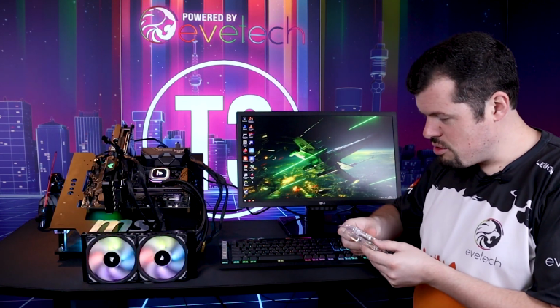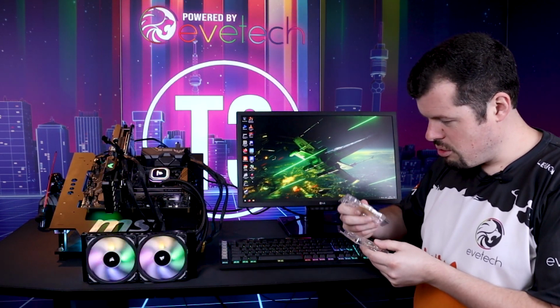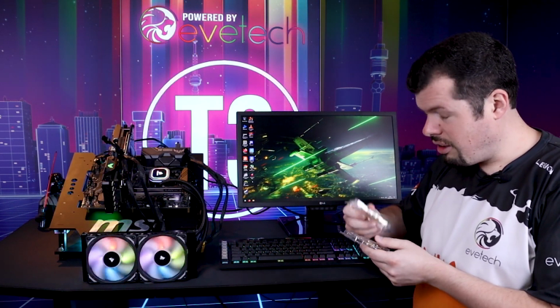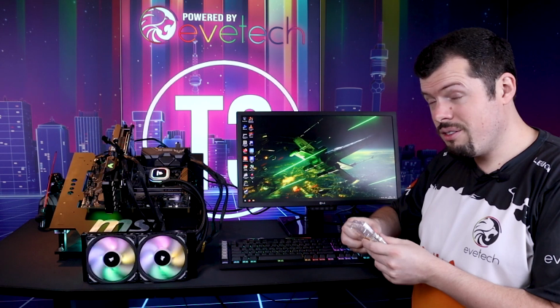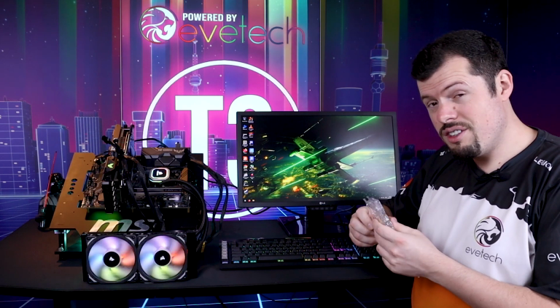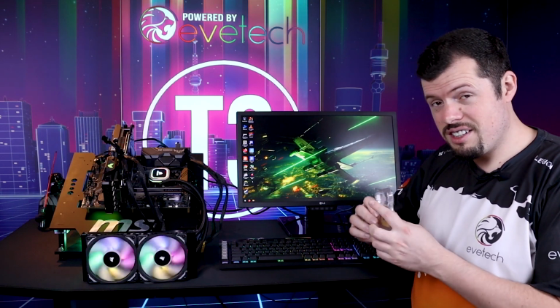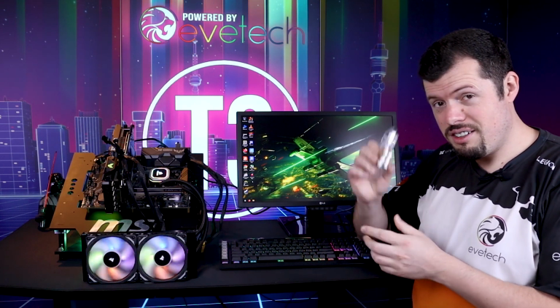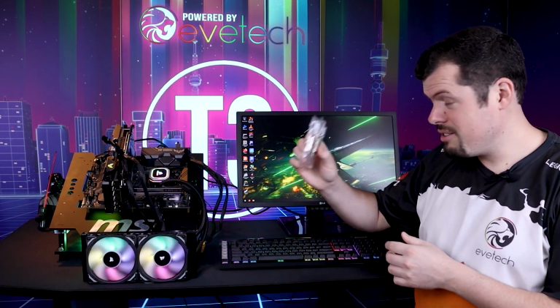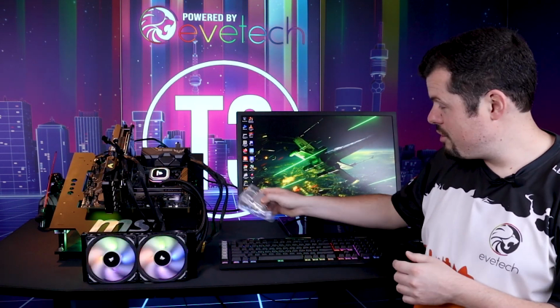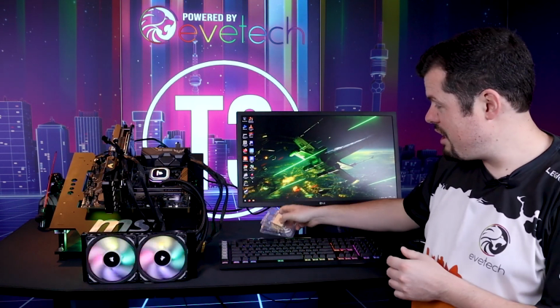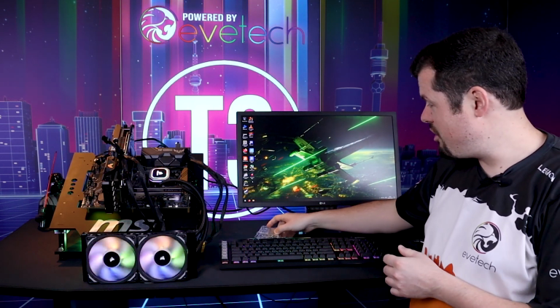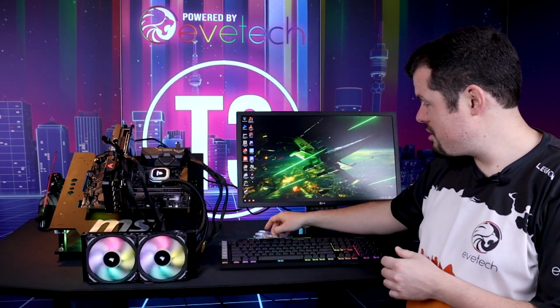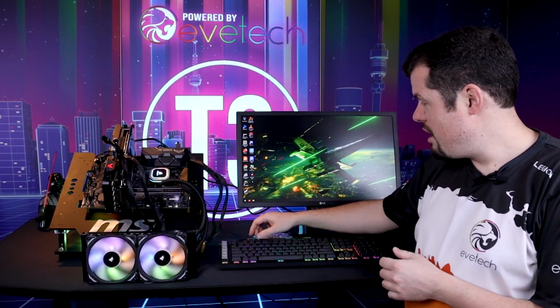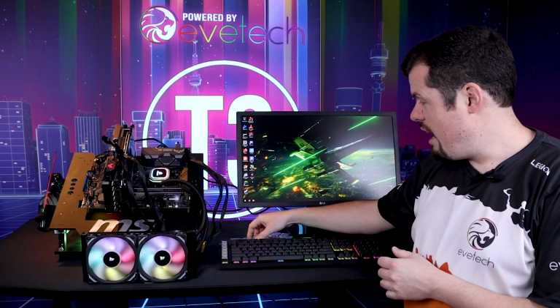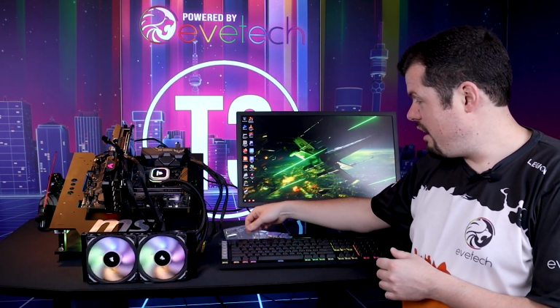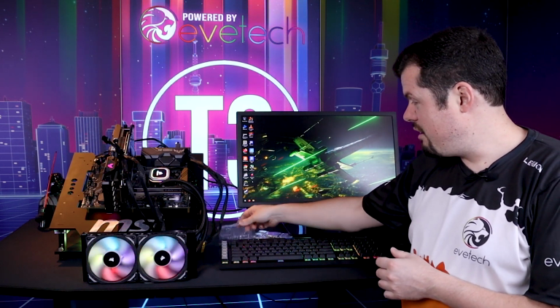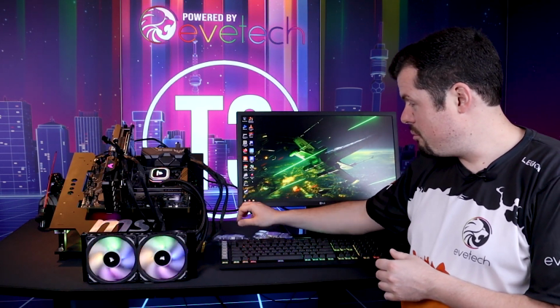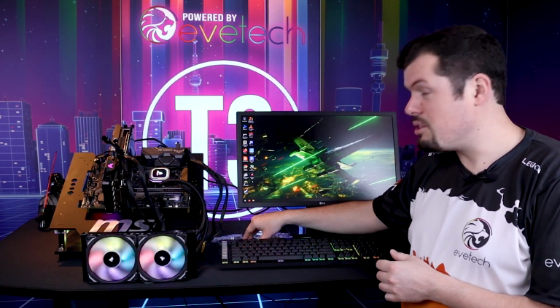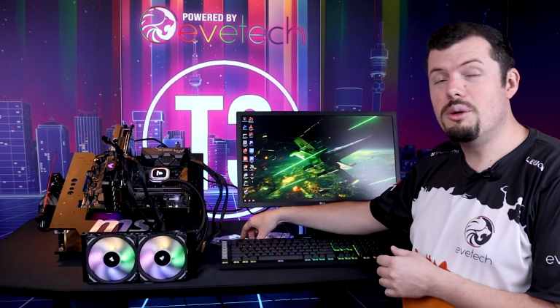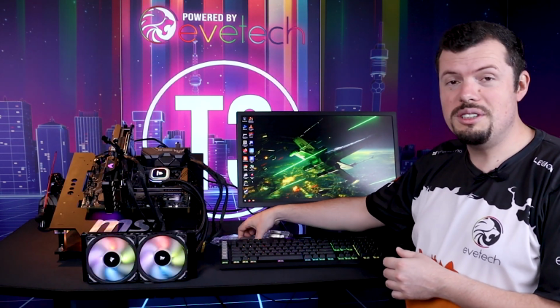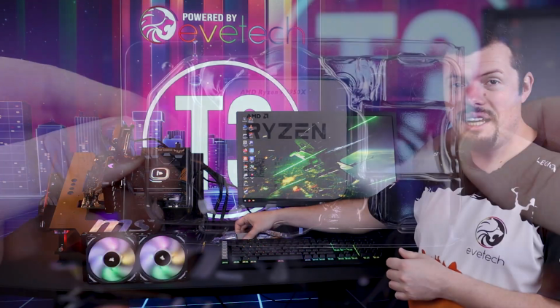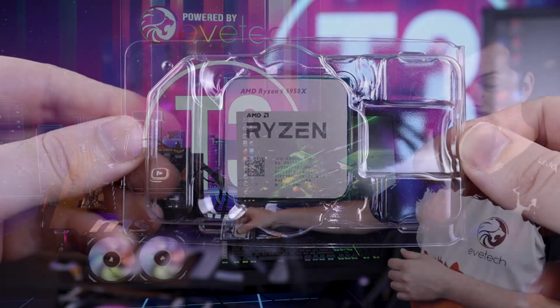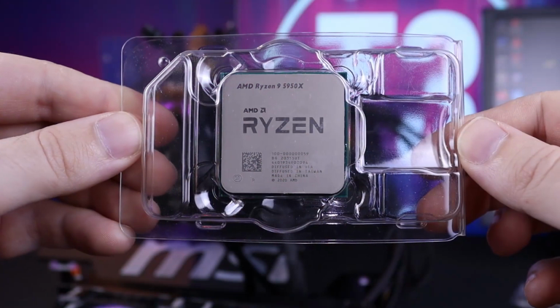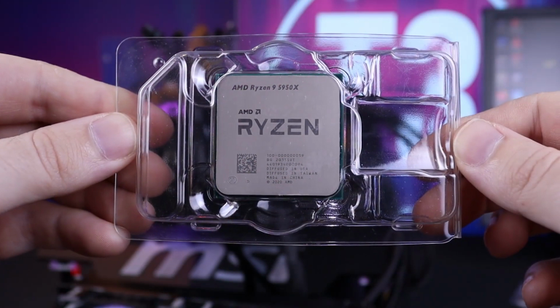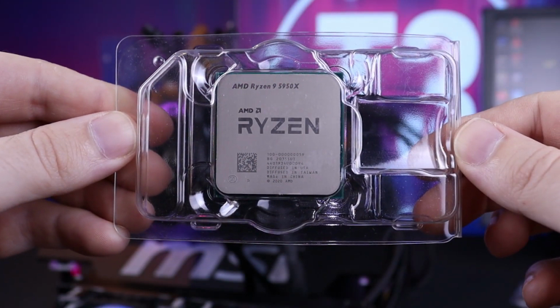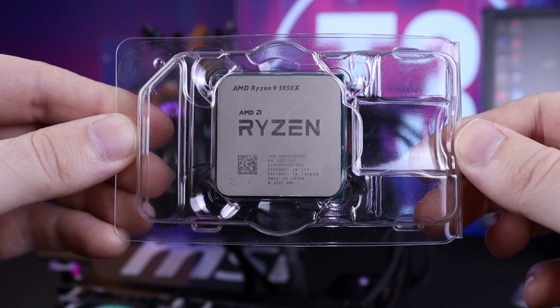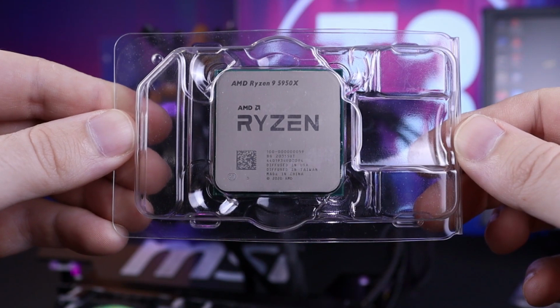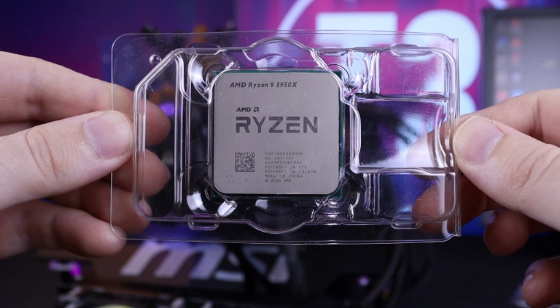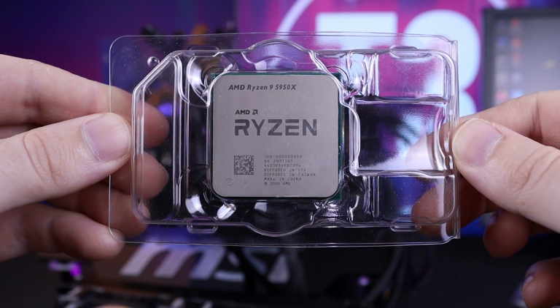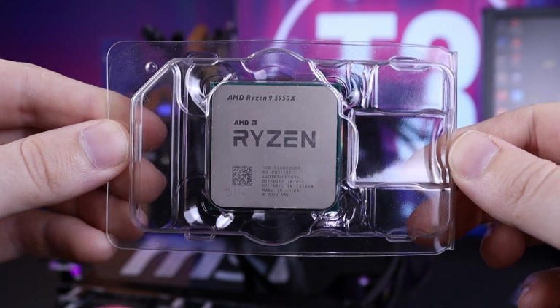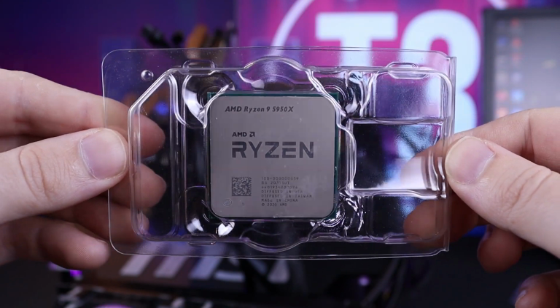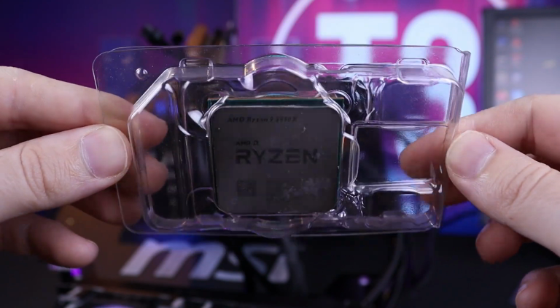These two are the 5600X and 5800X. And then most importantly, the most powerful gaming chip in the world.